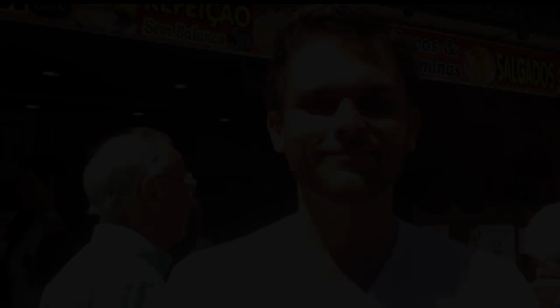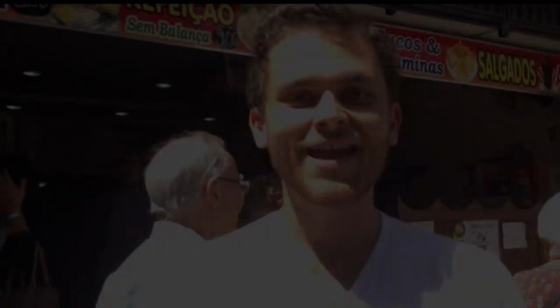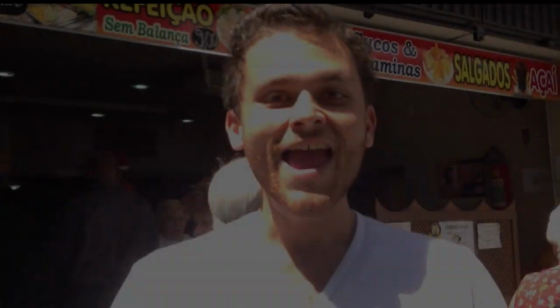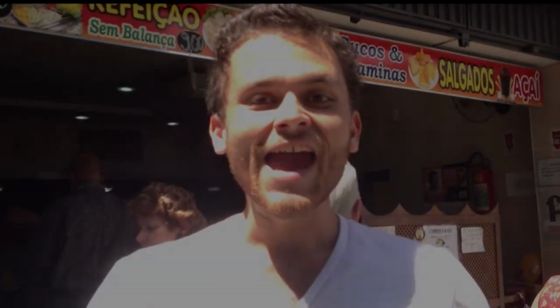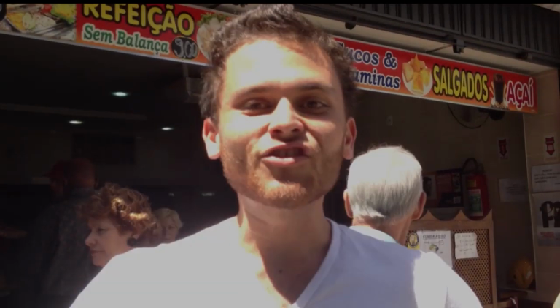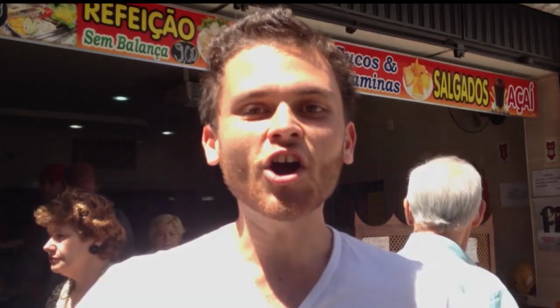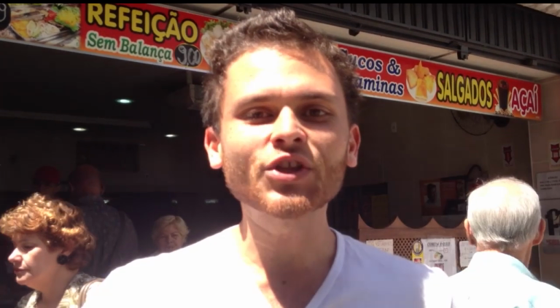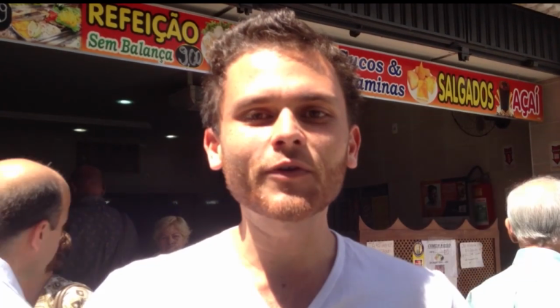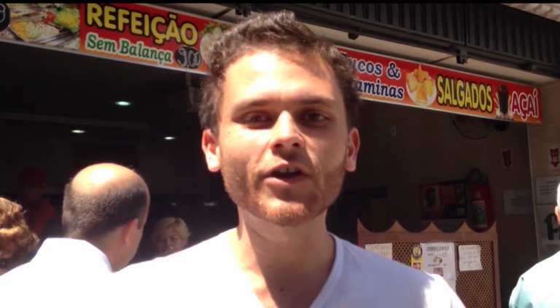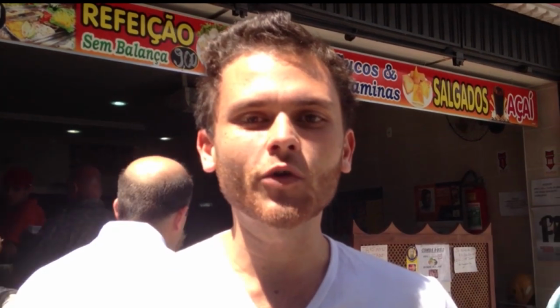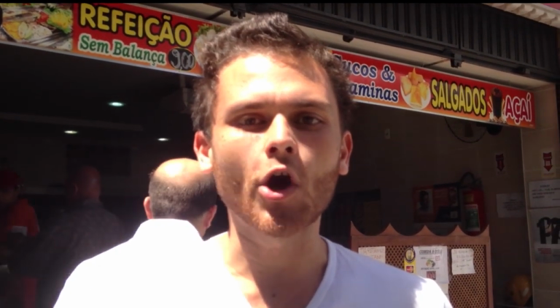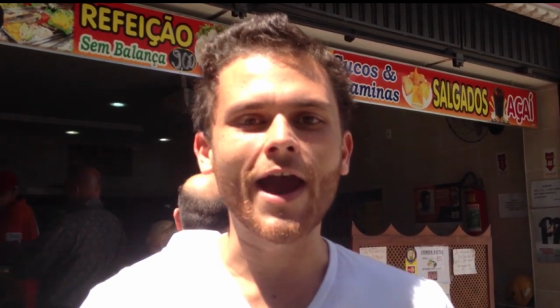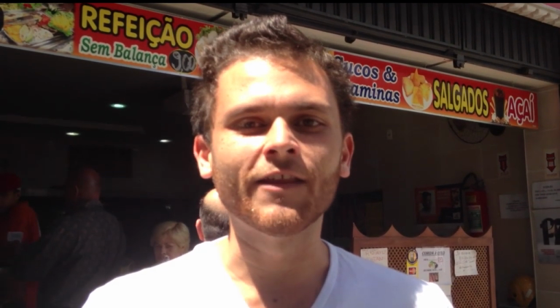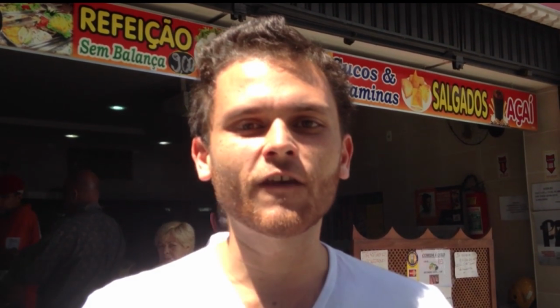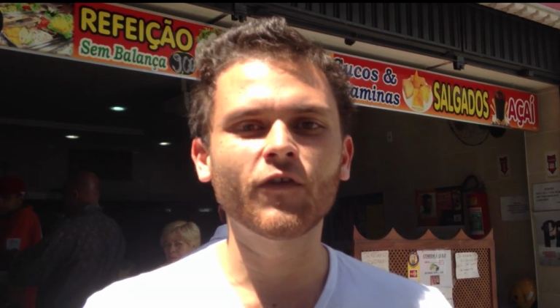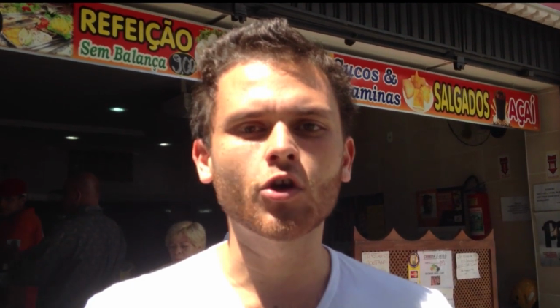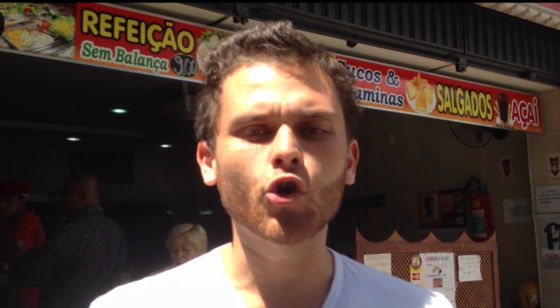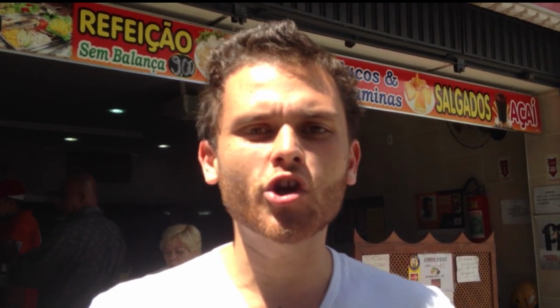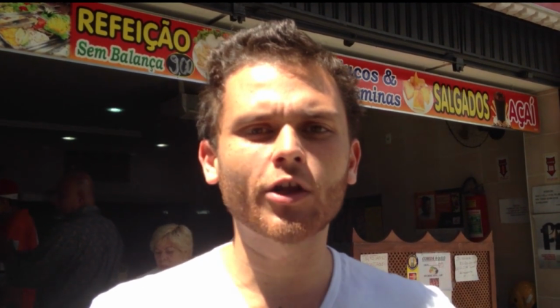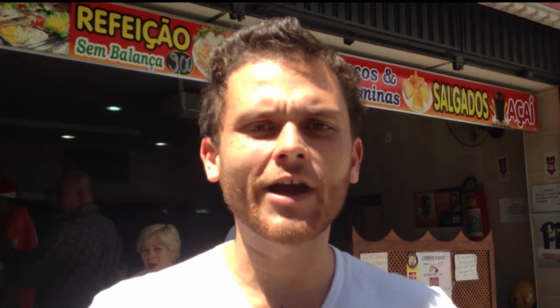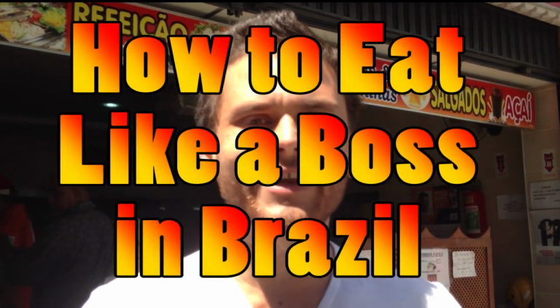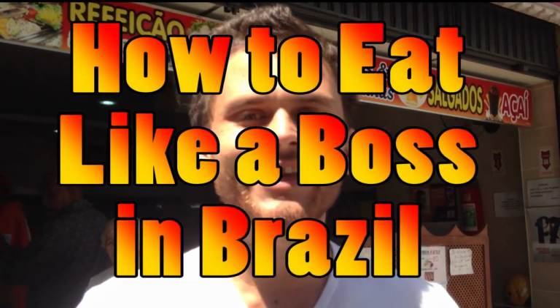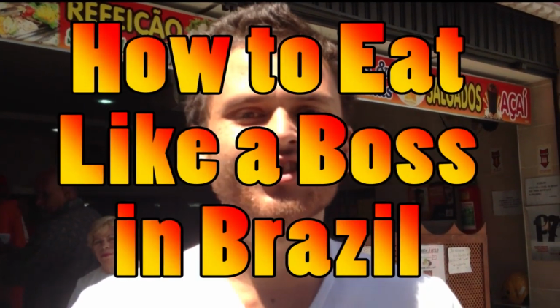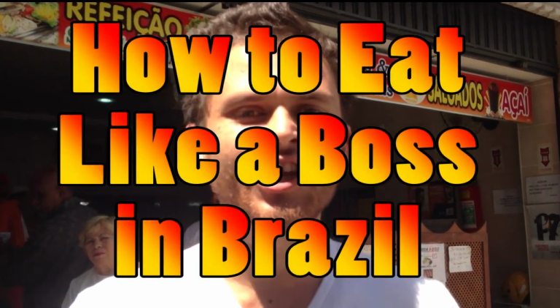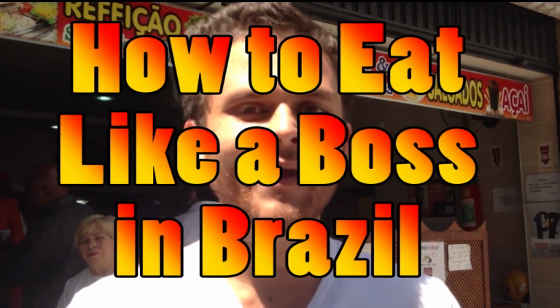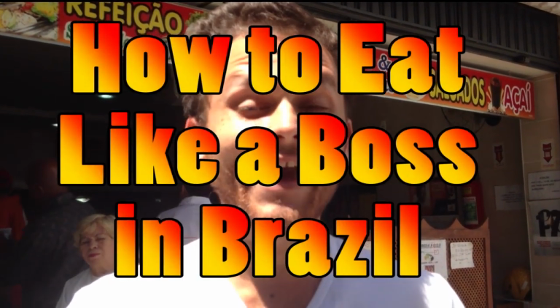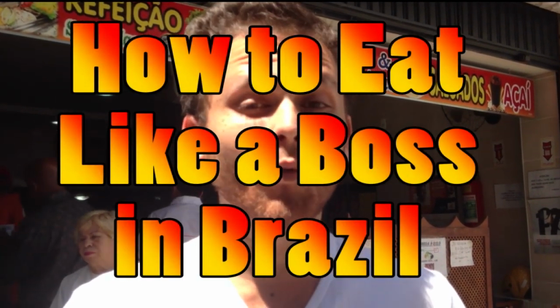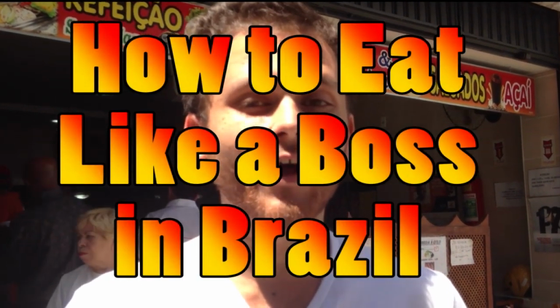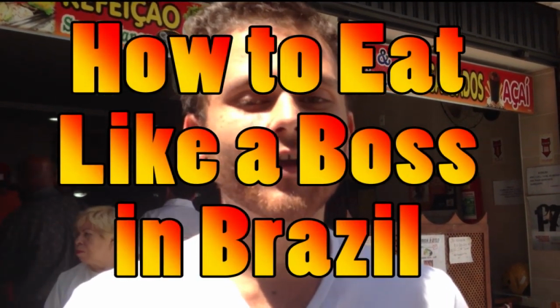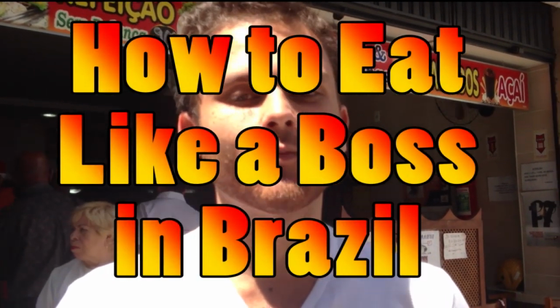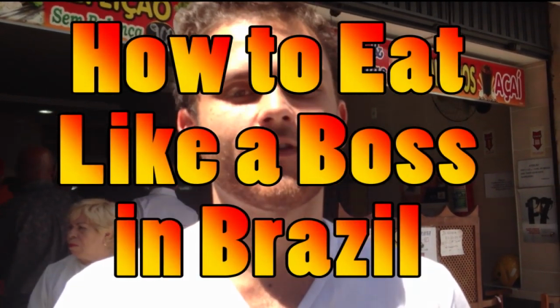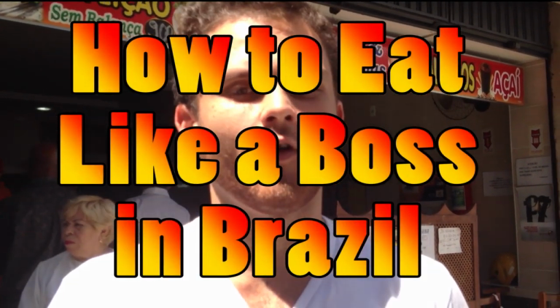Hey, it's Josh the Brazilian Gringo, and in this video you're gonna learn how to eat cheap and well in Brazil.